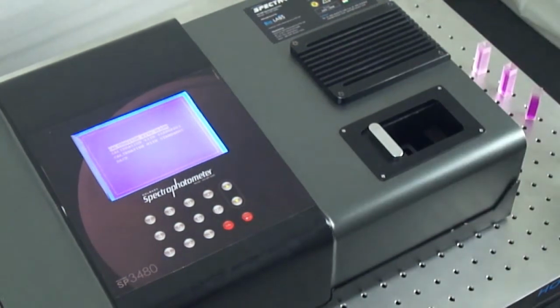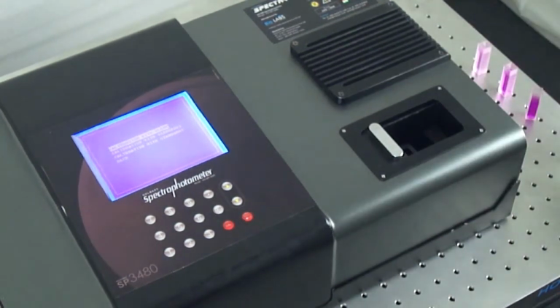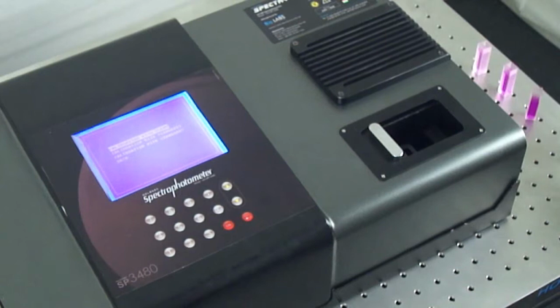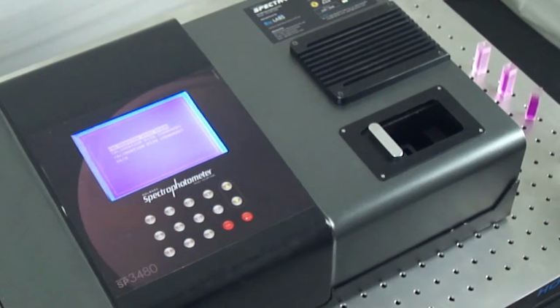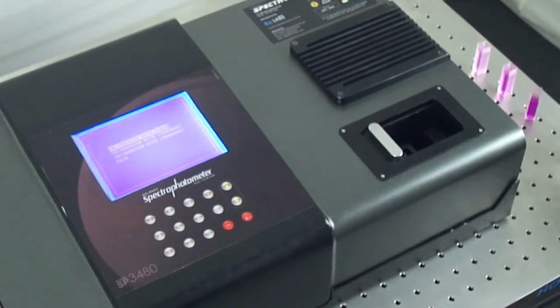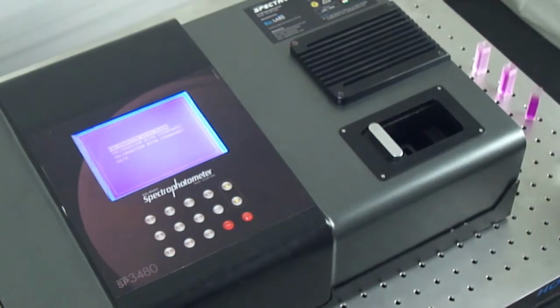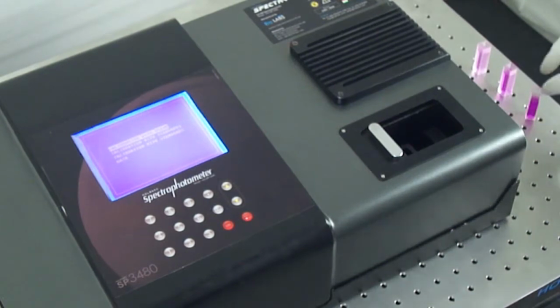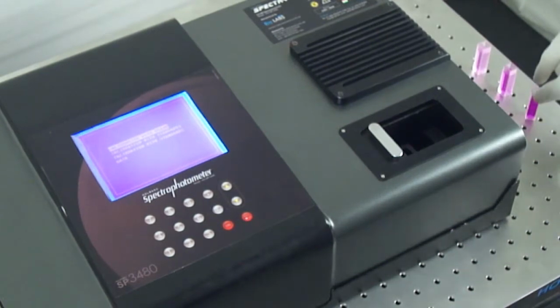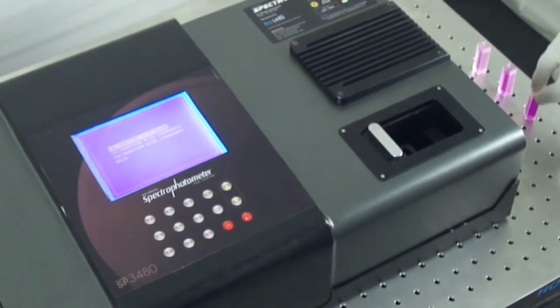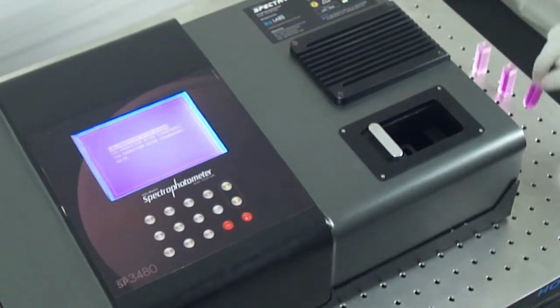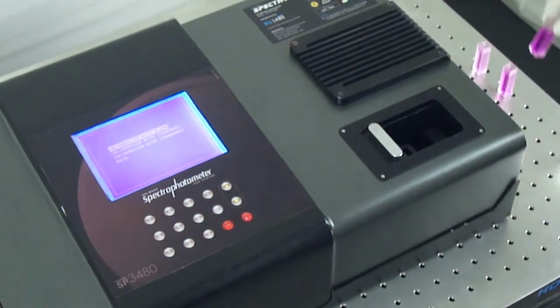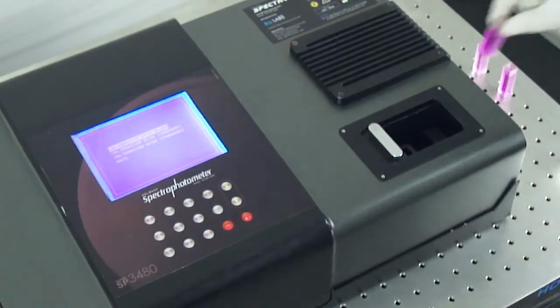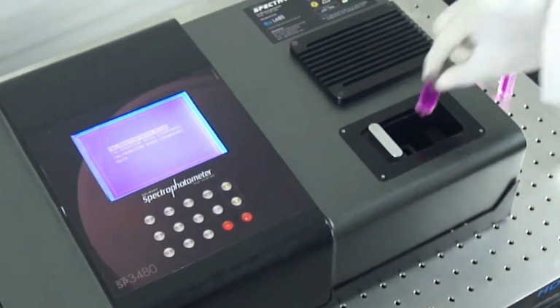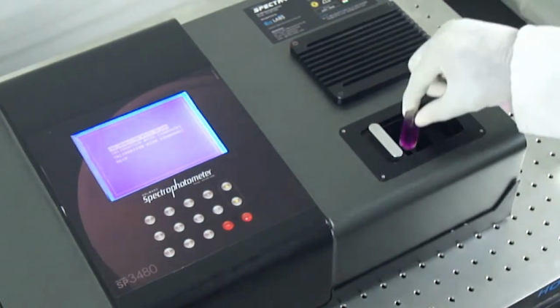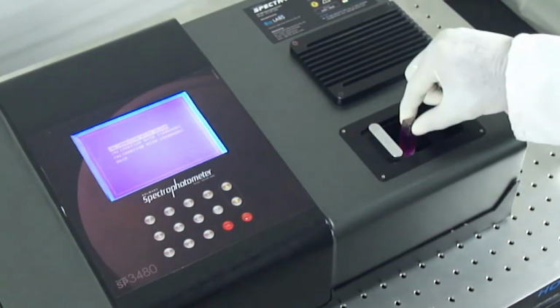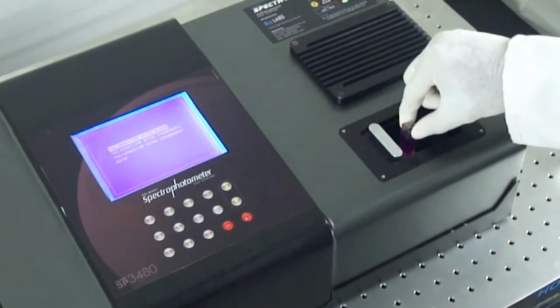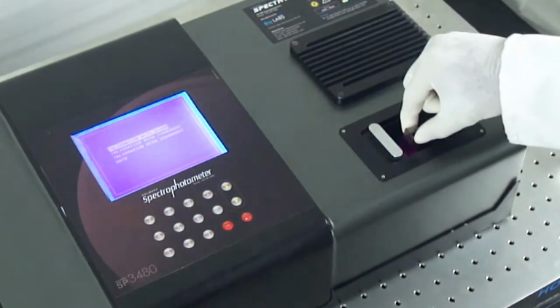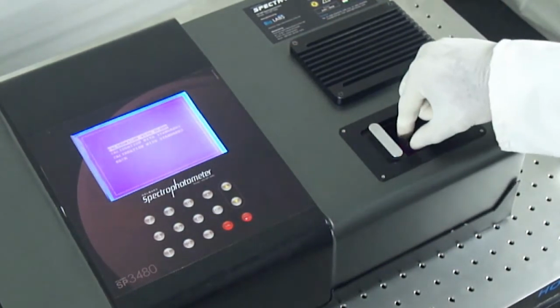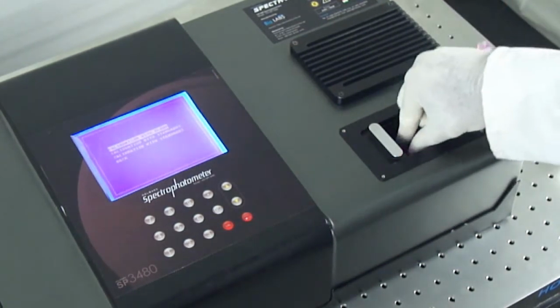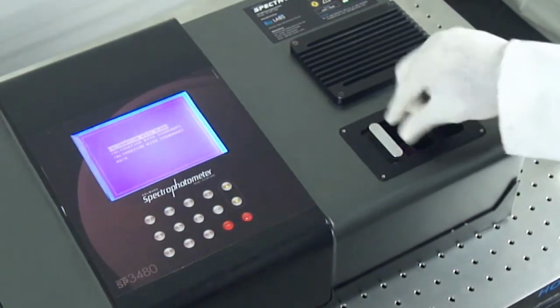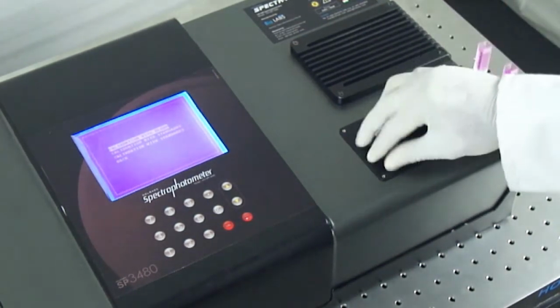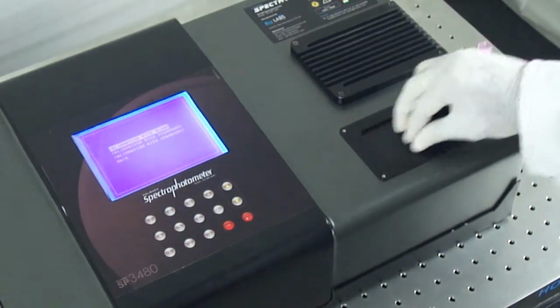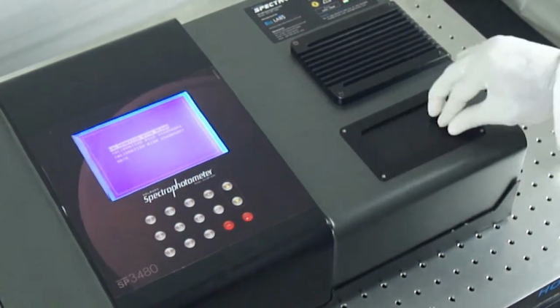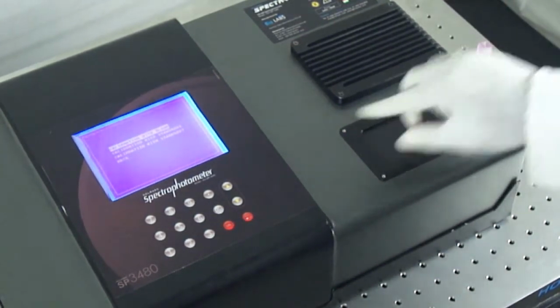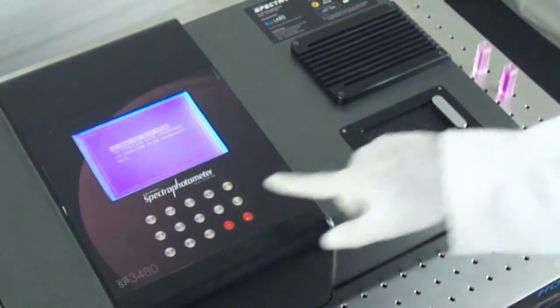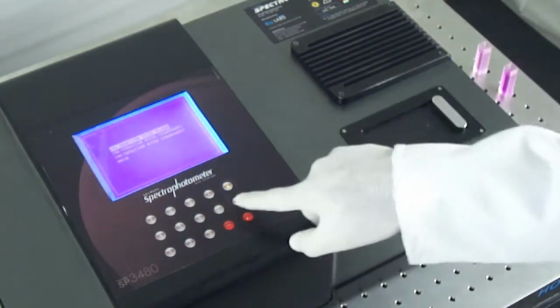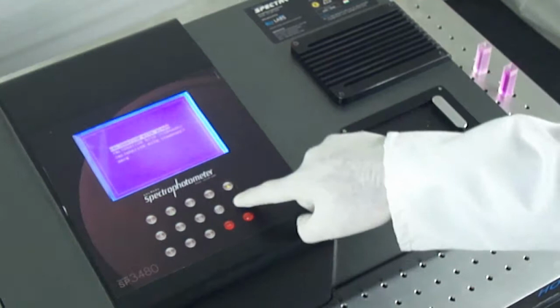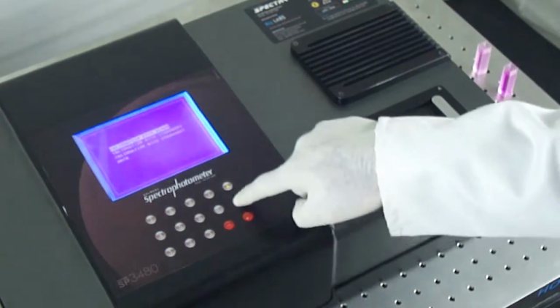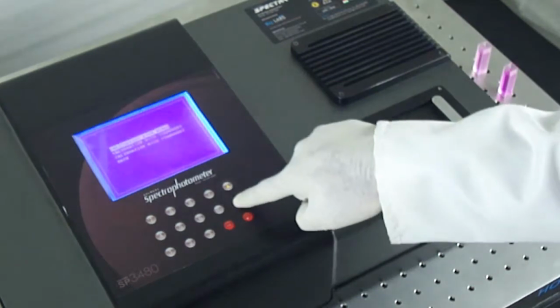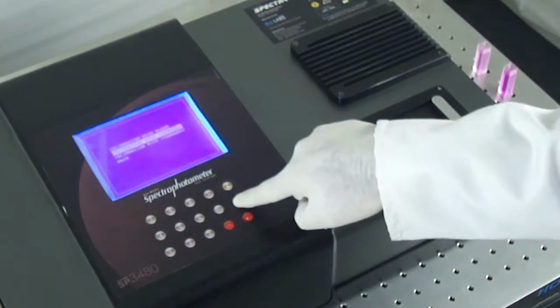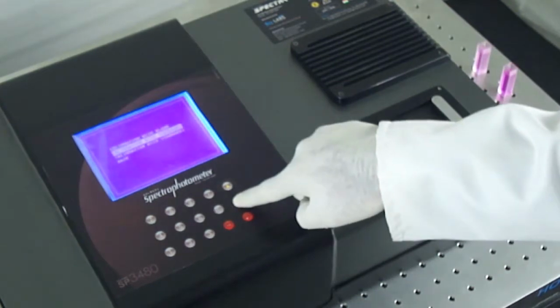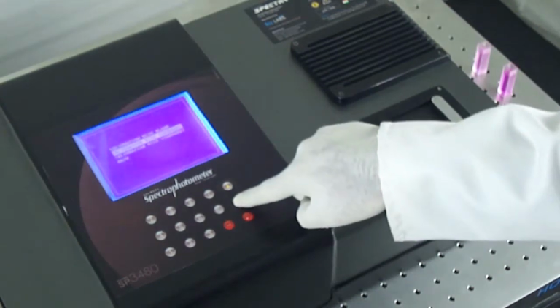It also employs a sigma-delta ADC of 16-bit resolution for photometric measurement.